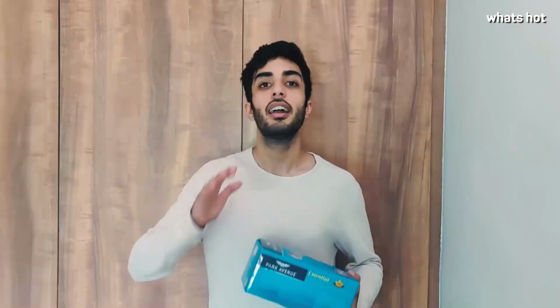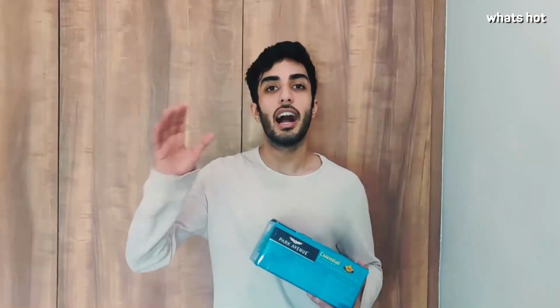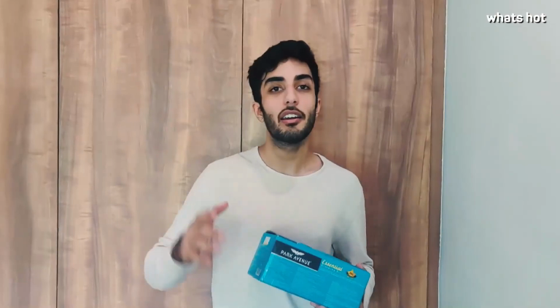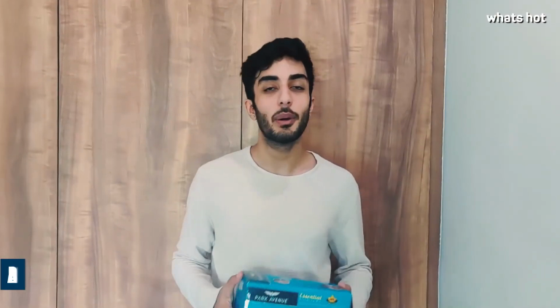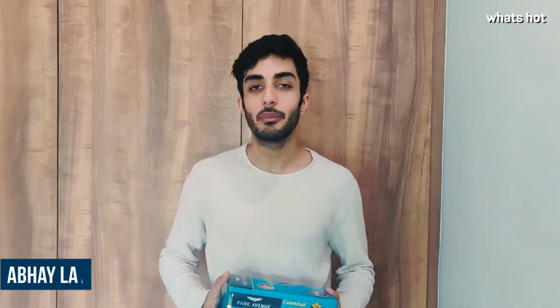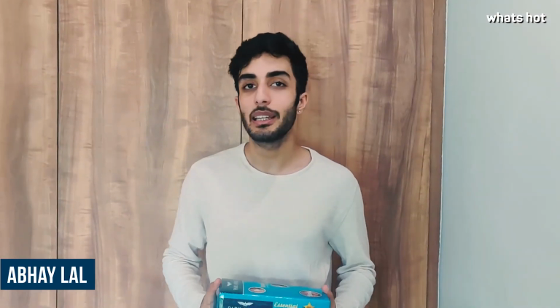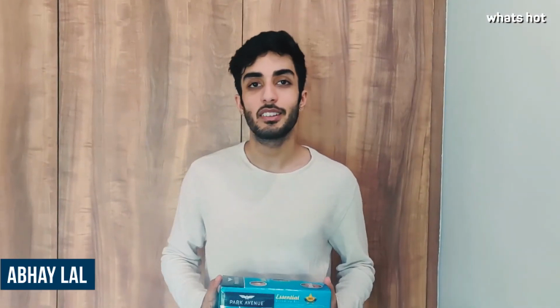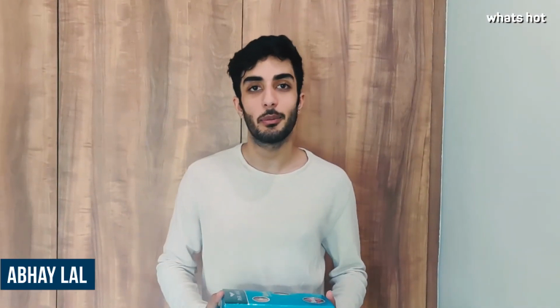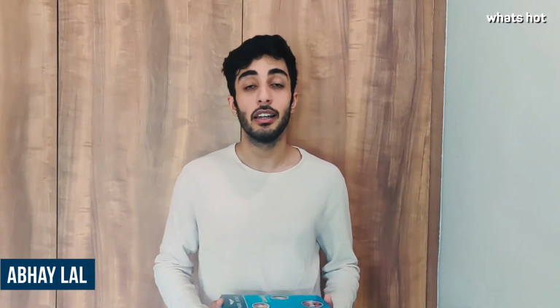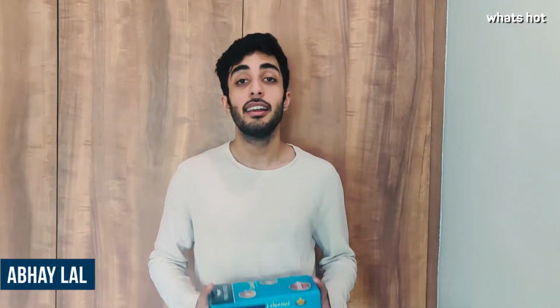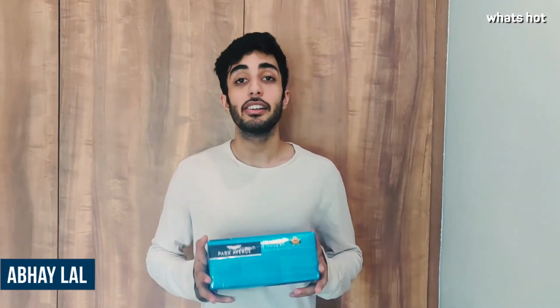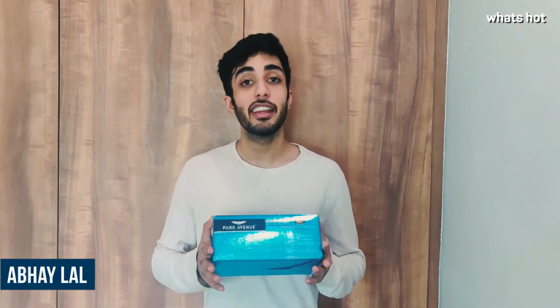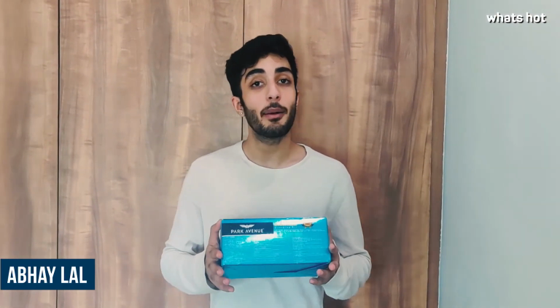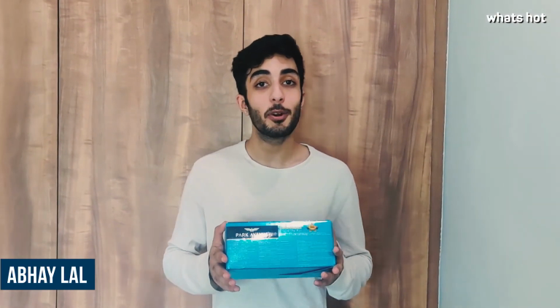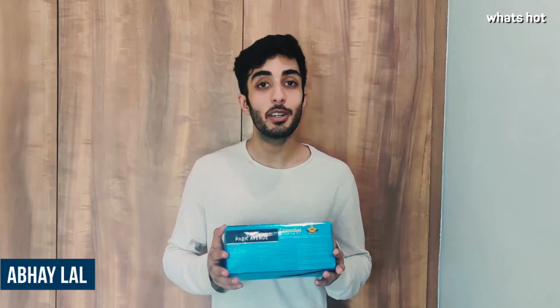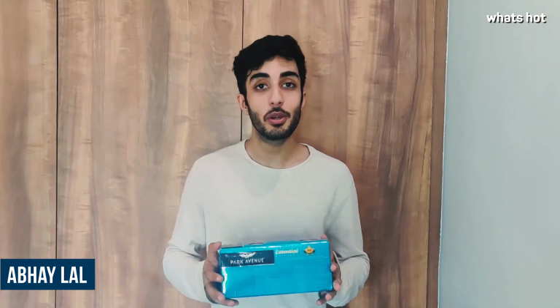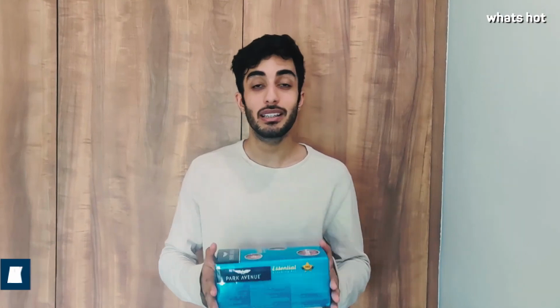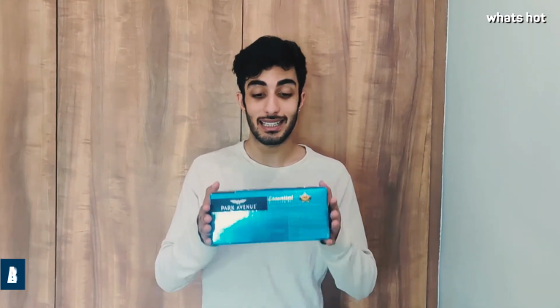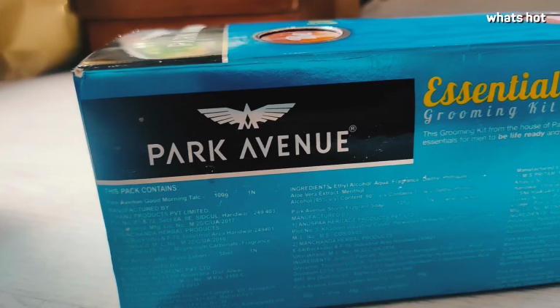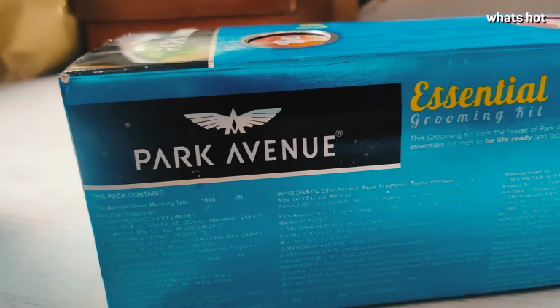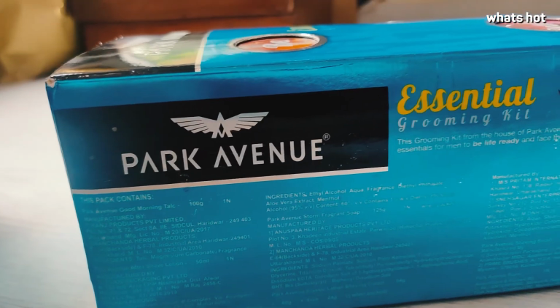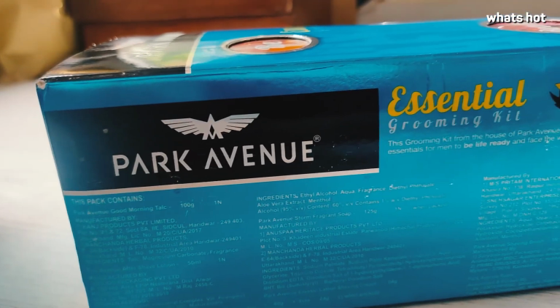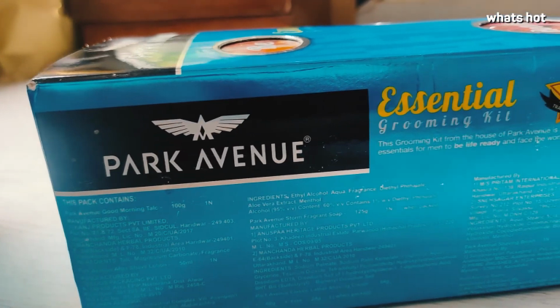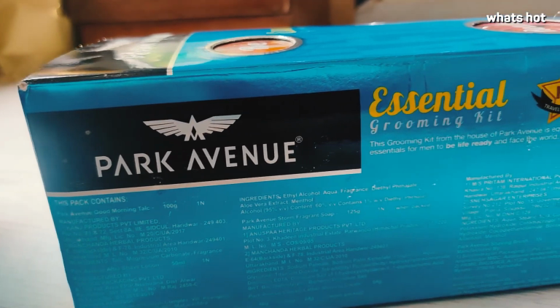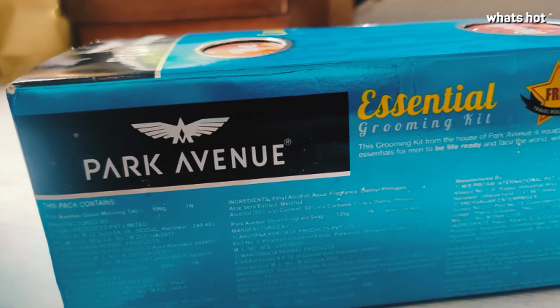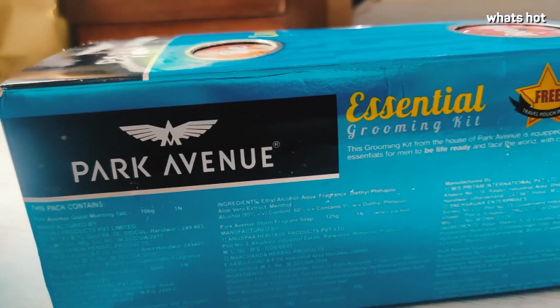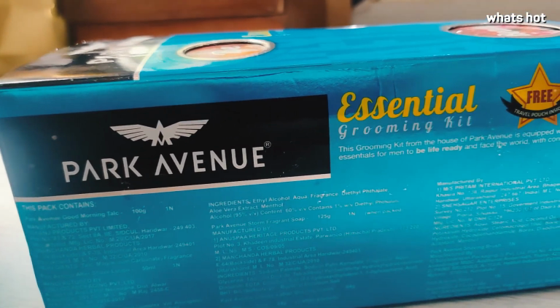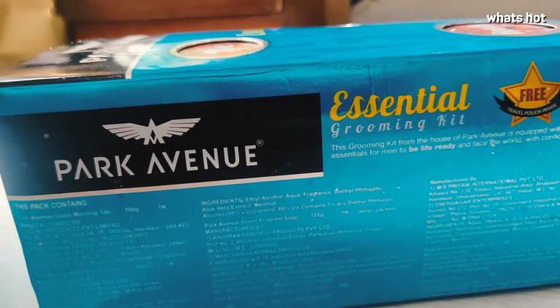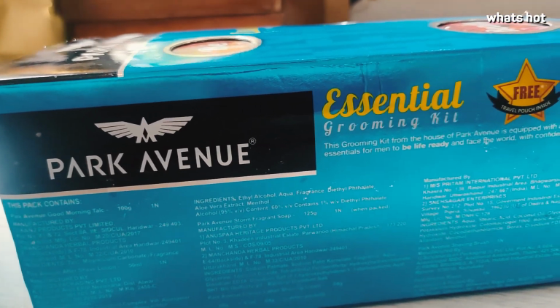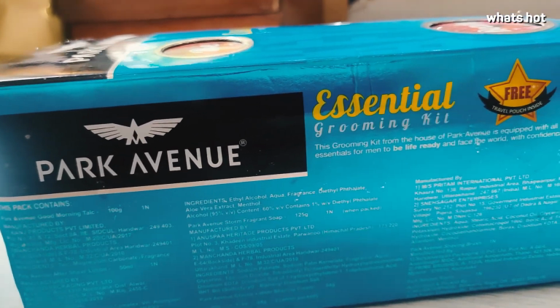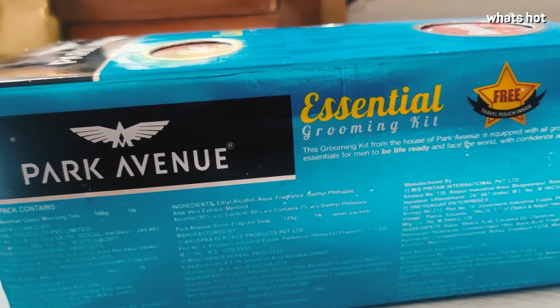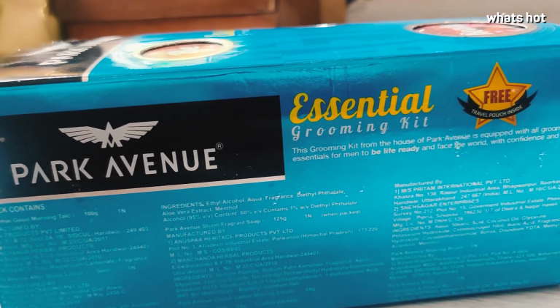Hi everyone, my name is Abhay and today I'm going to be reviewing this essential grooming kit by Park Avenue. Let's get started.